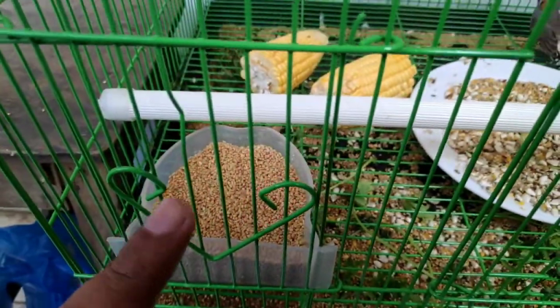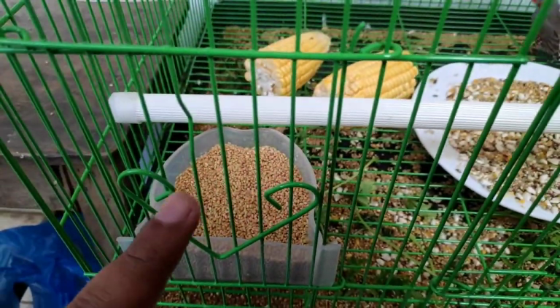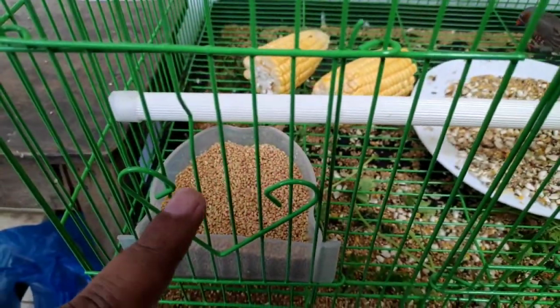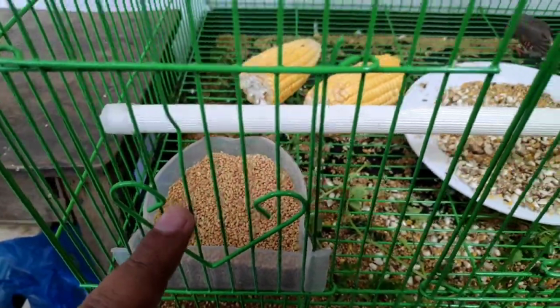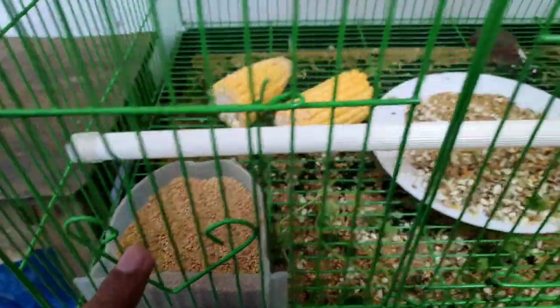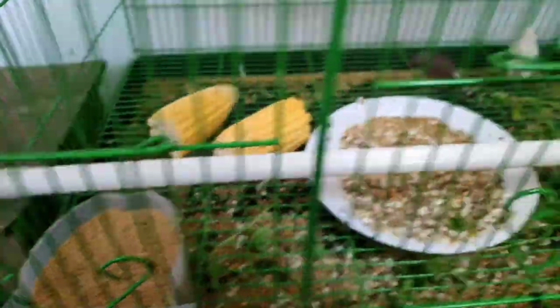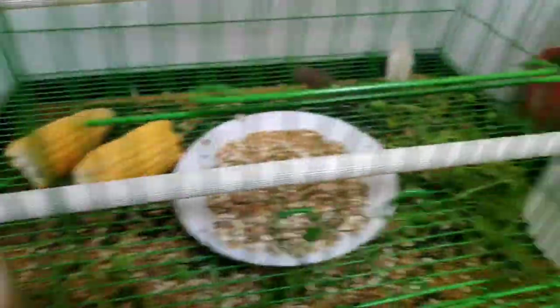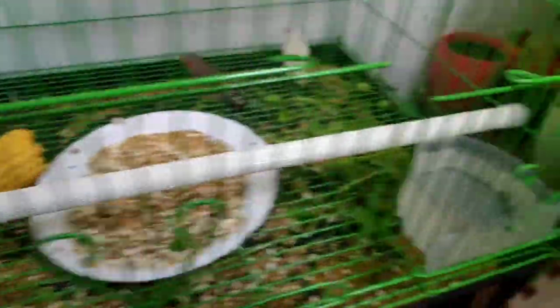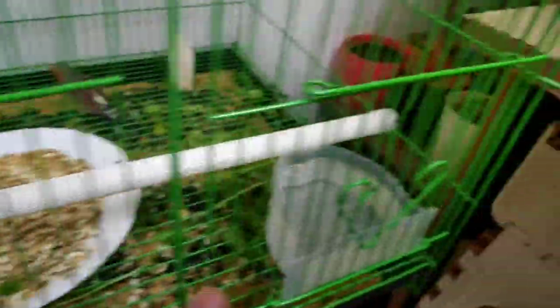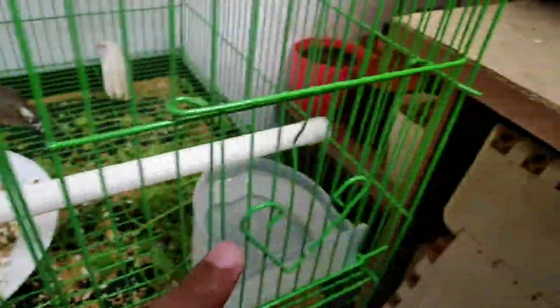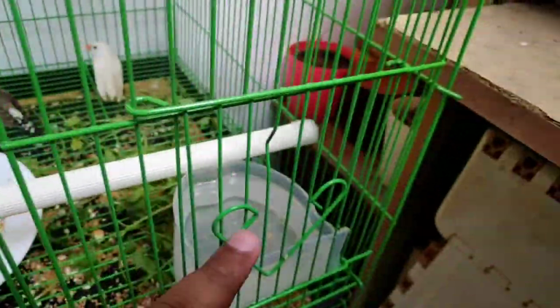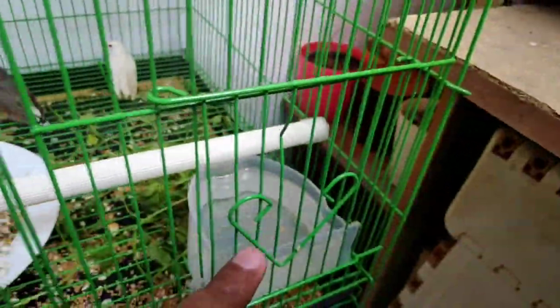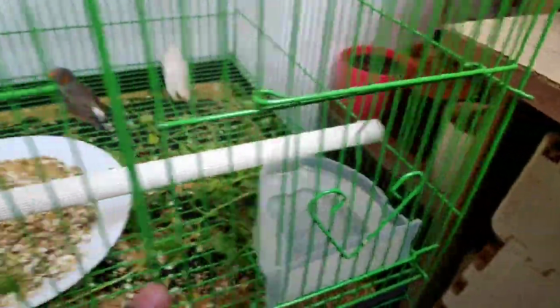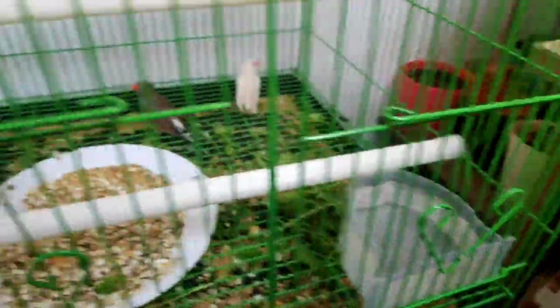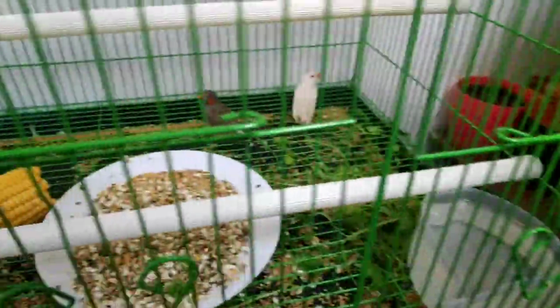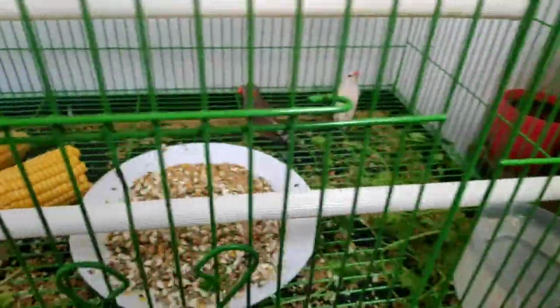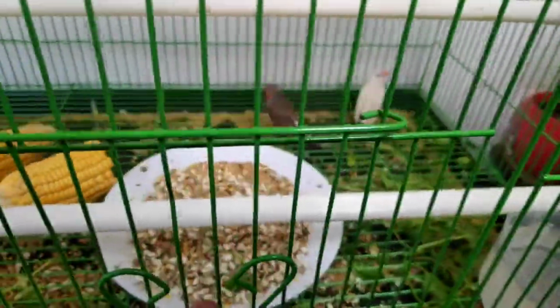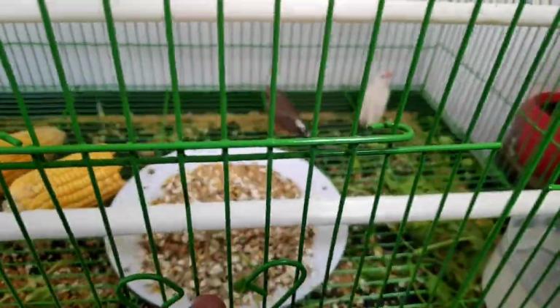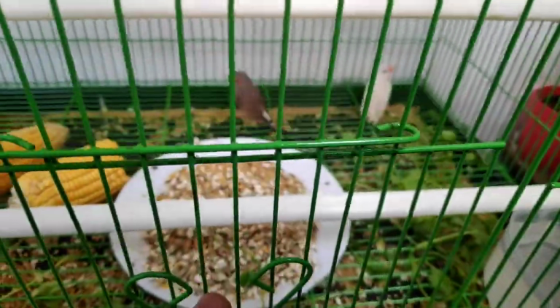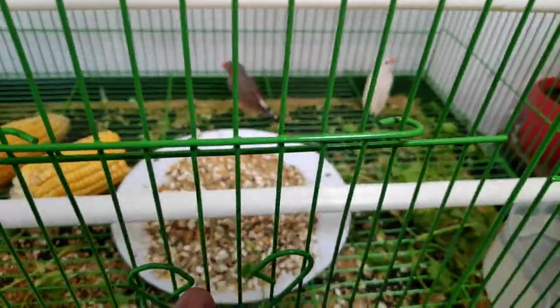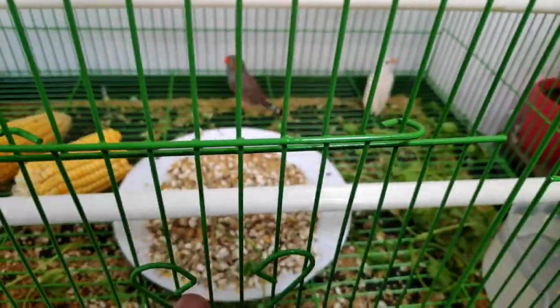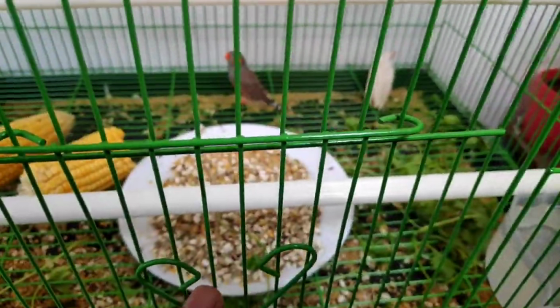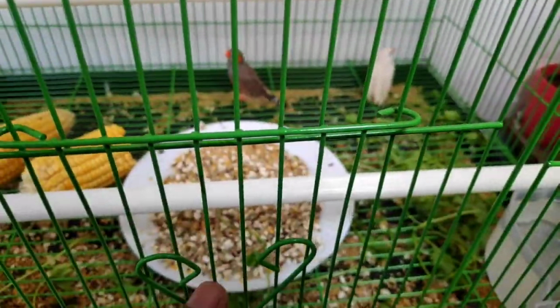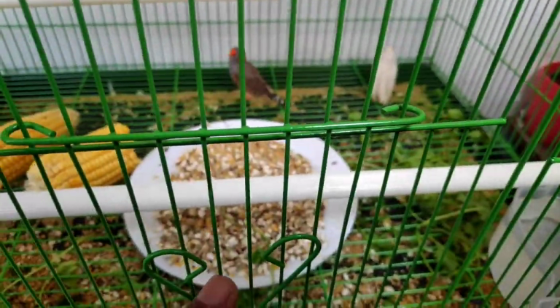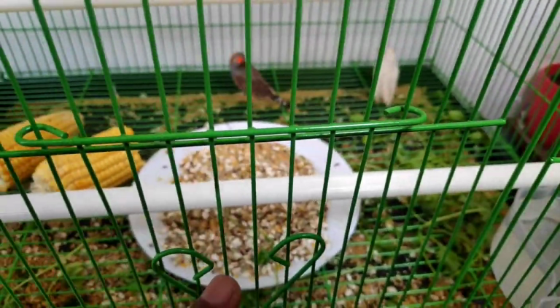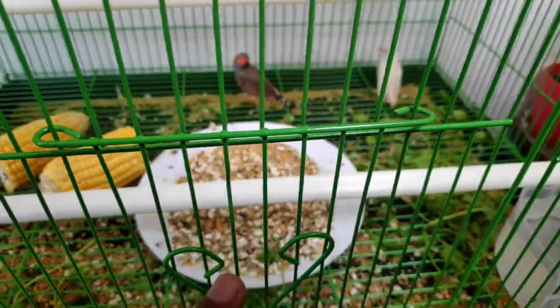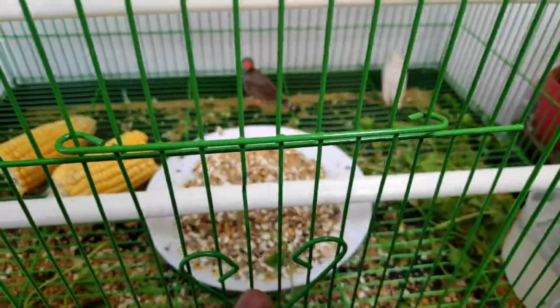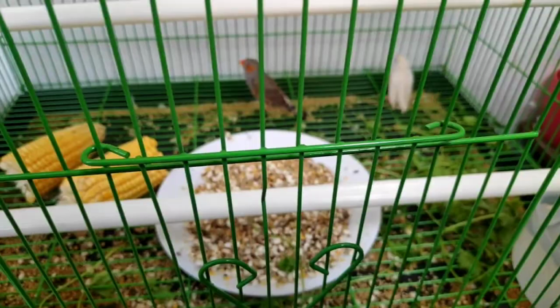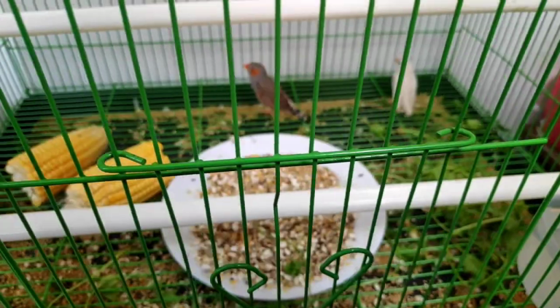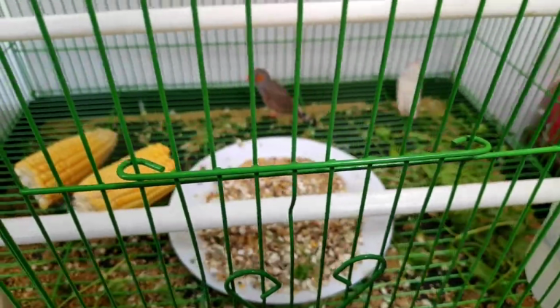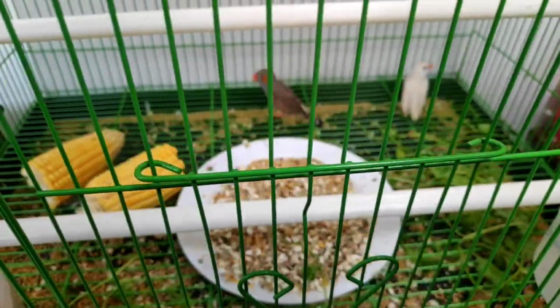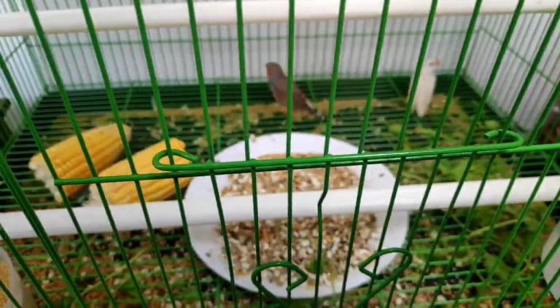Here are the little ones and regular food. Here are the dry seeds for getting planted.